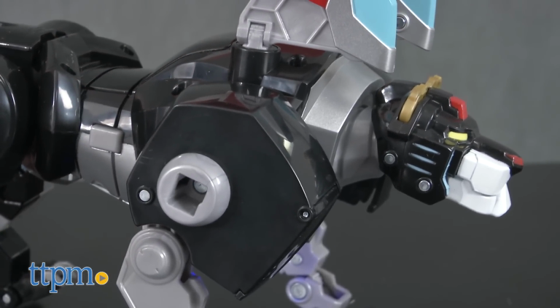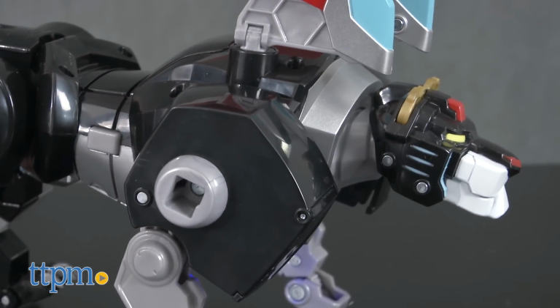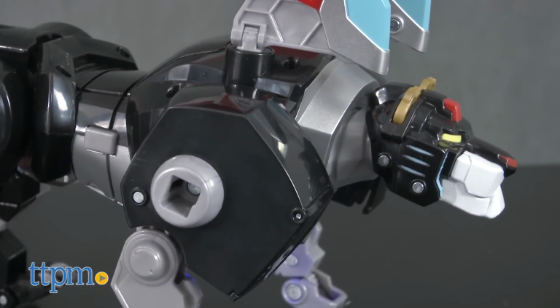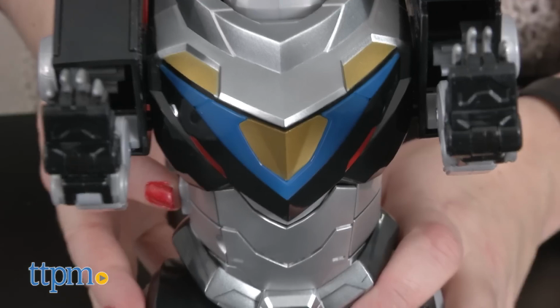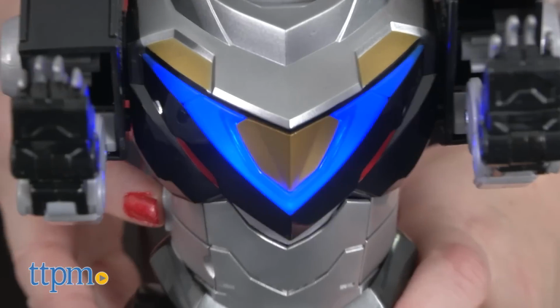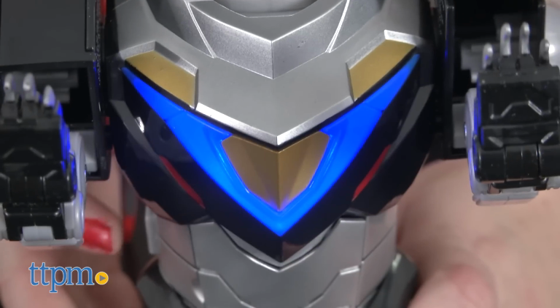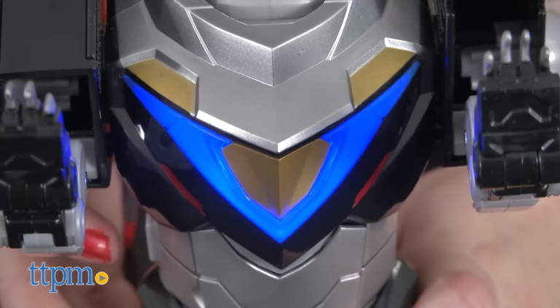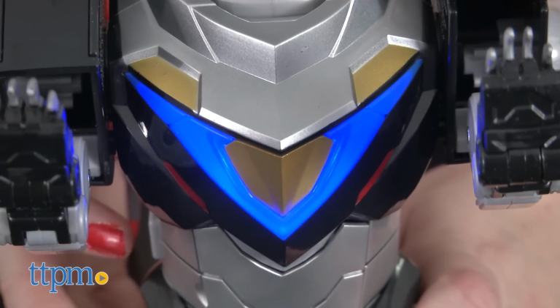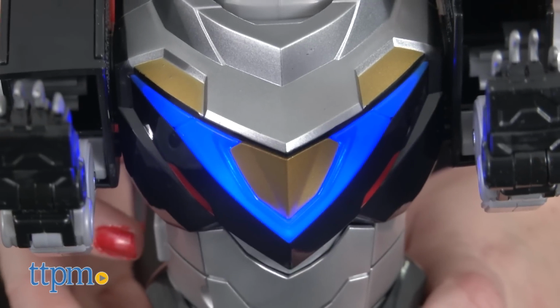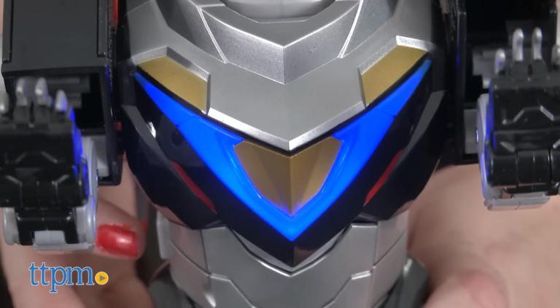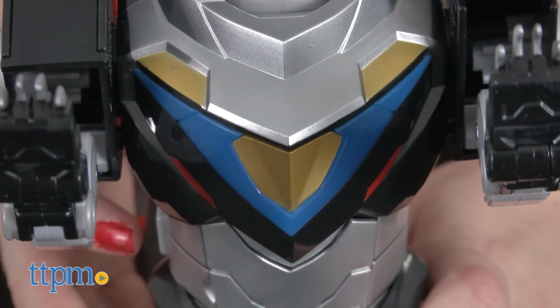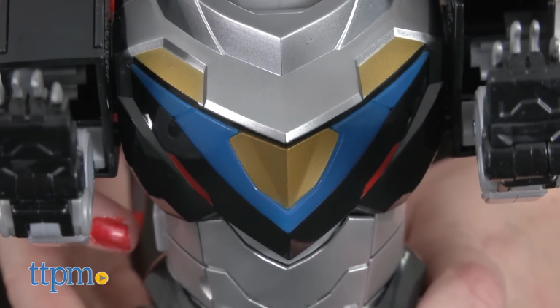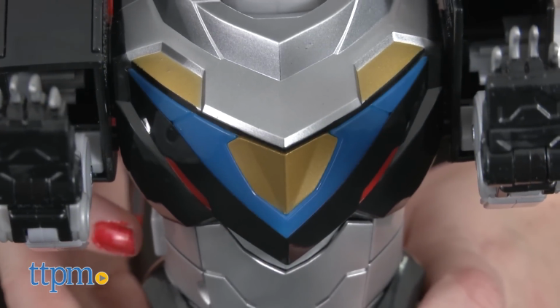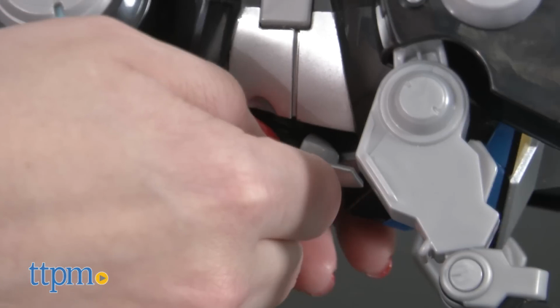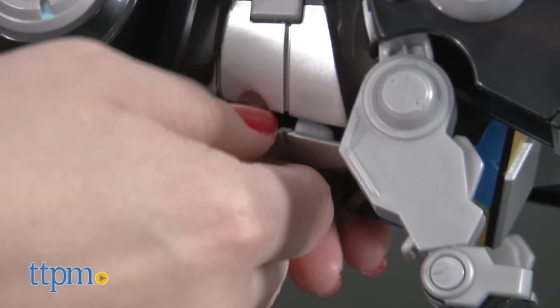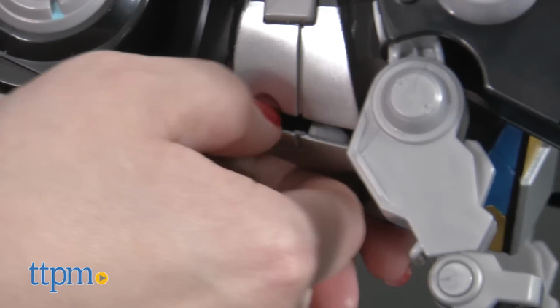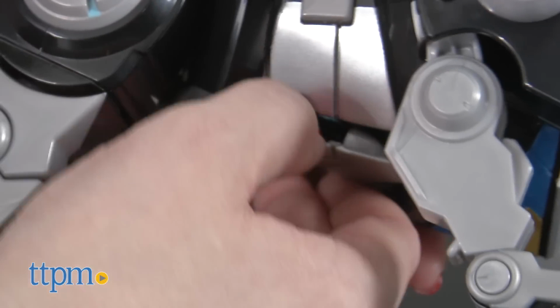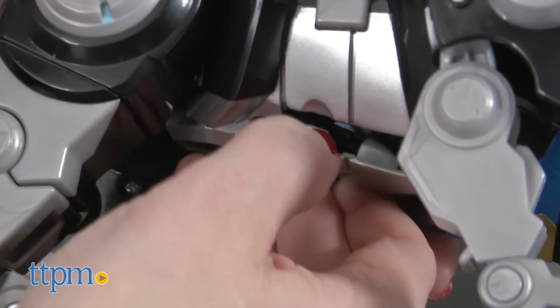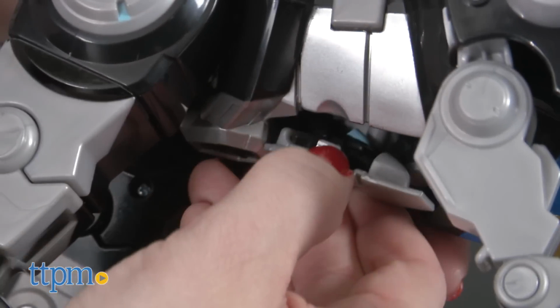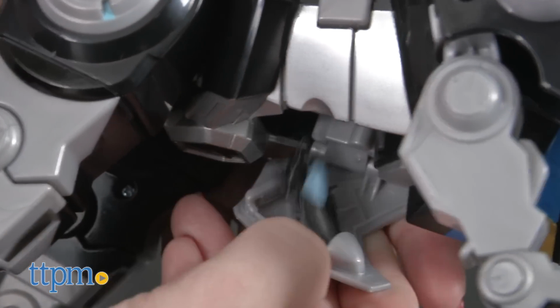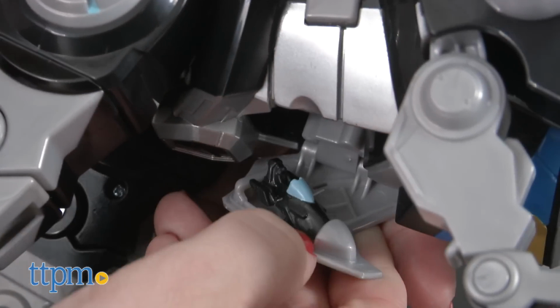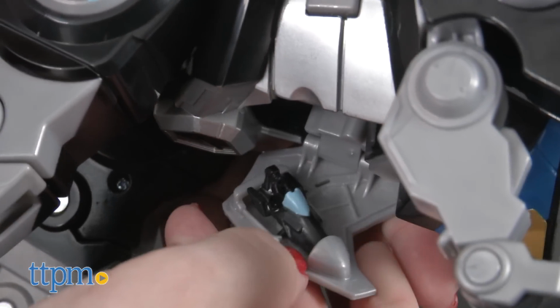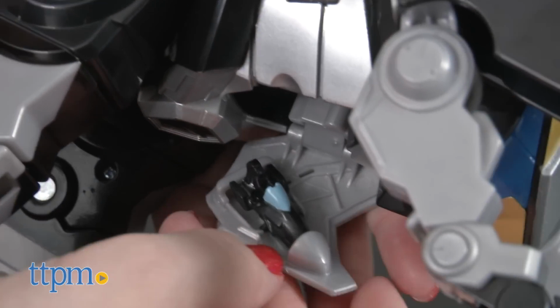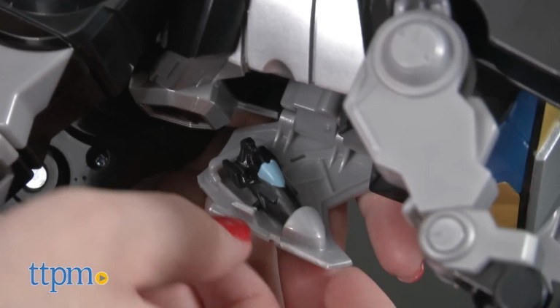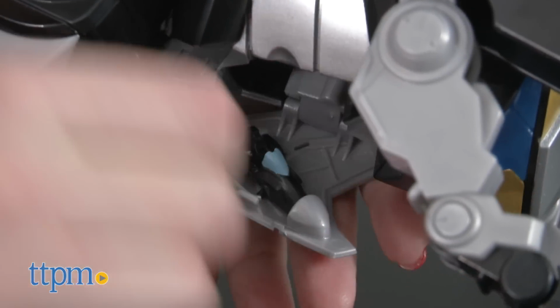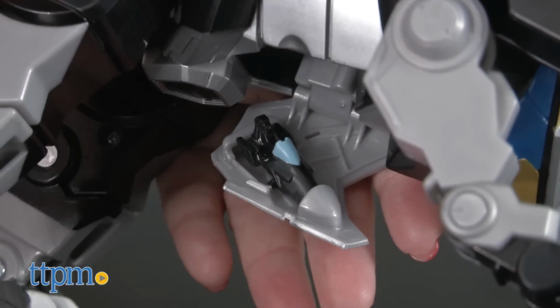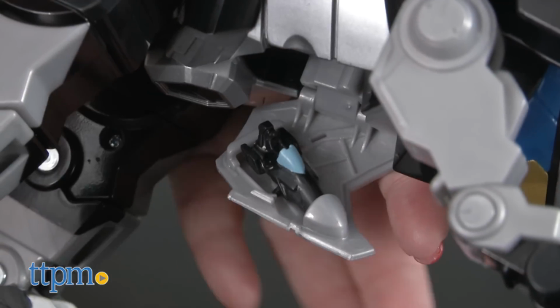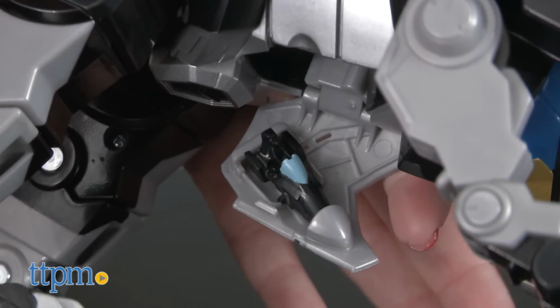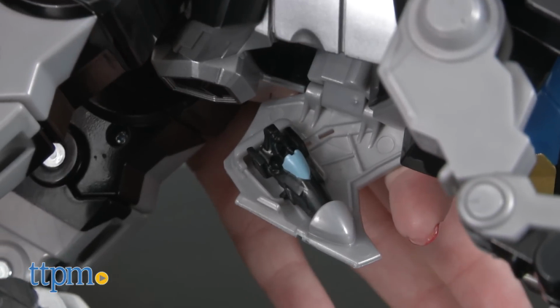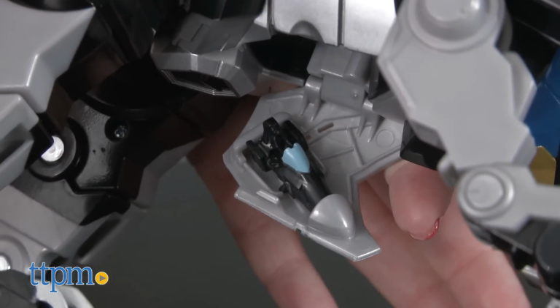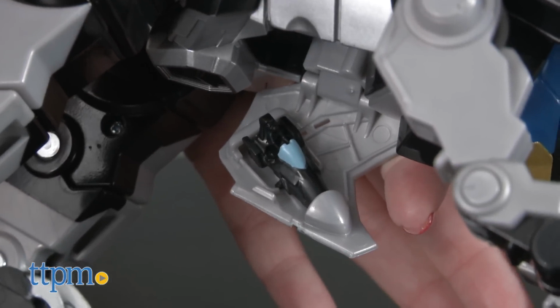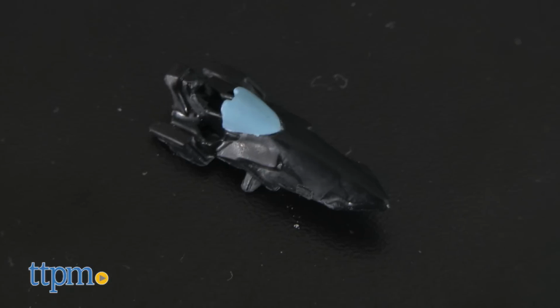The figure's chest also lights up, and if you open the hatch on the figure's belly, you'll find a speeder vehicle inside that can be removed.